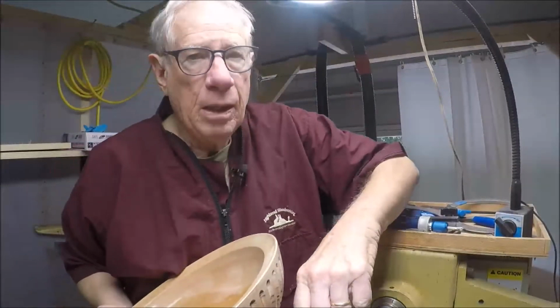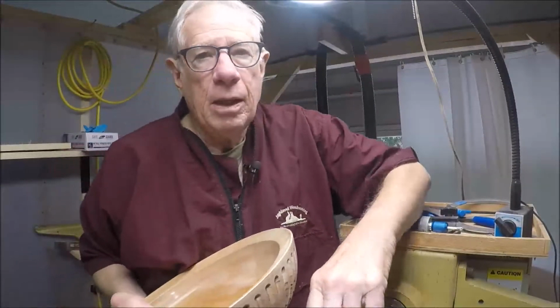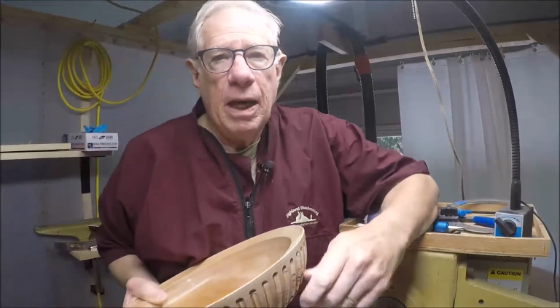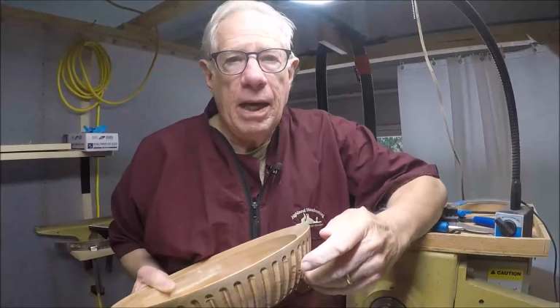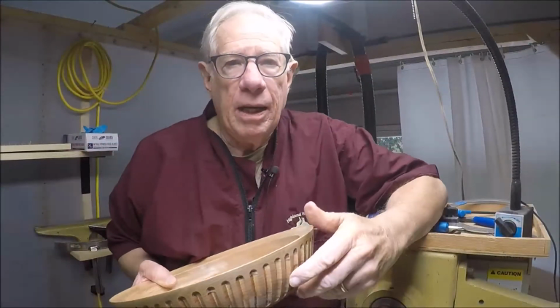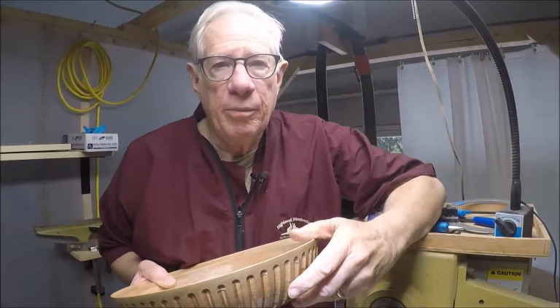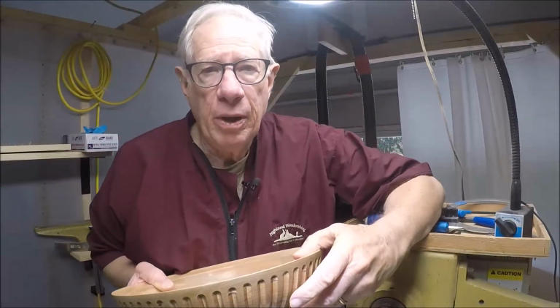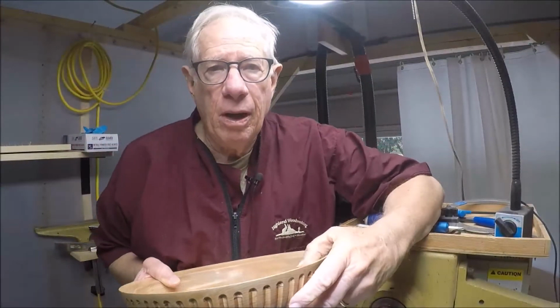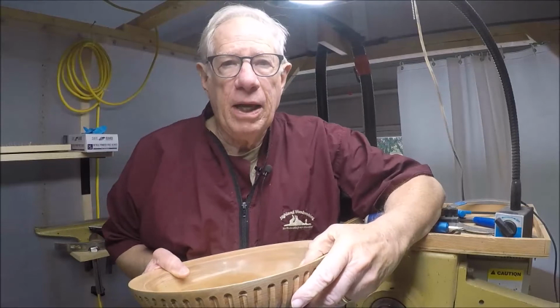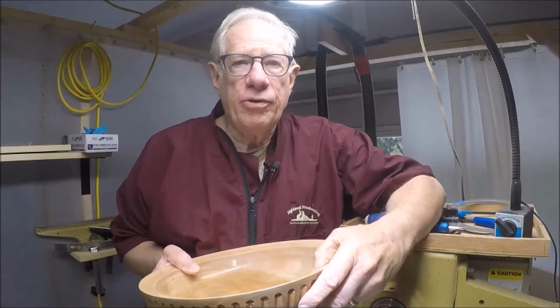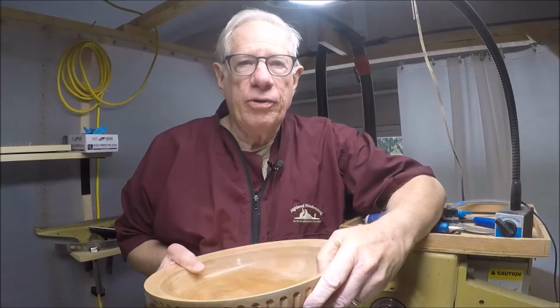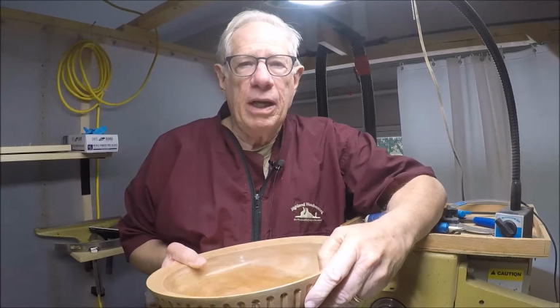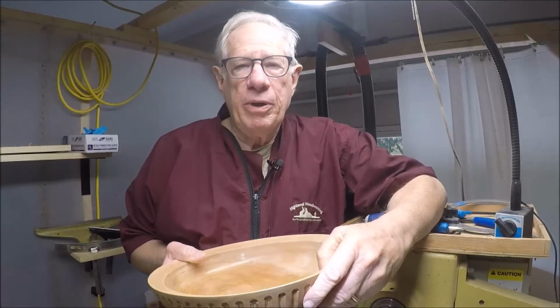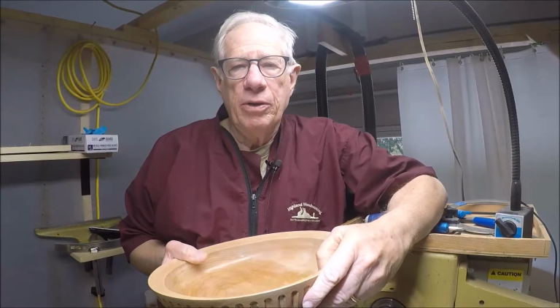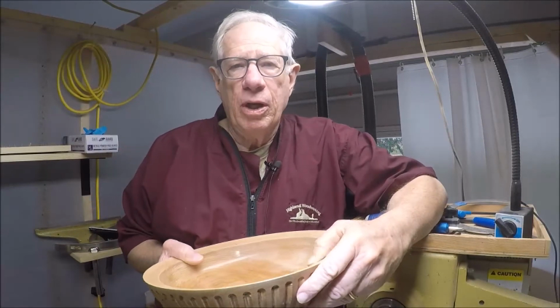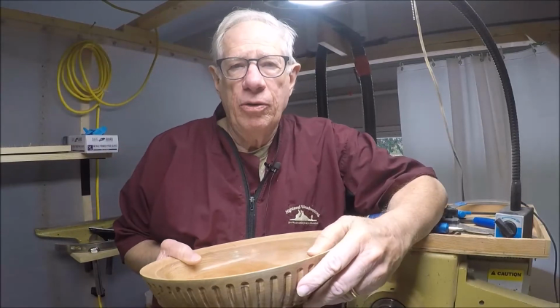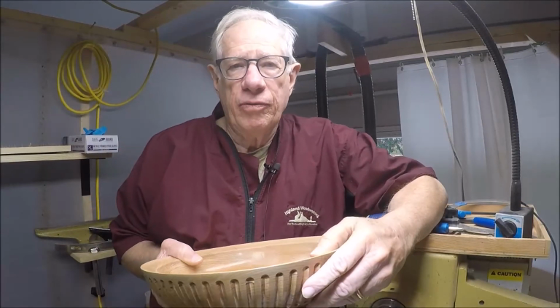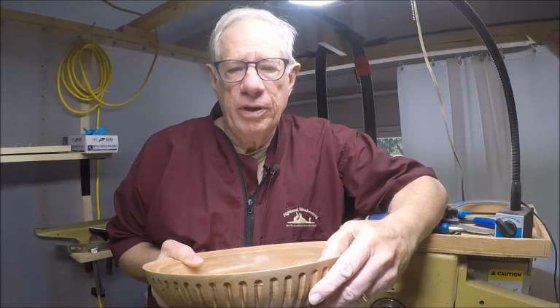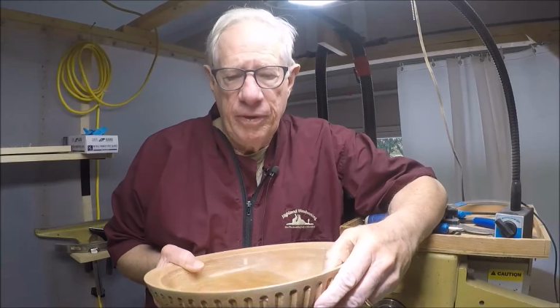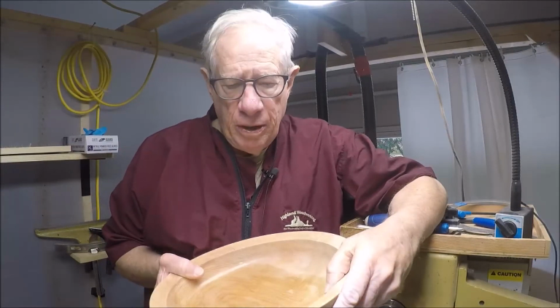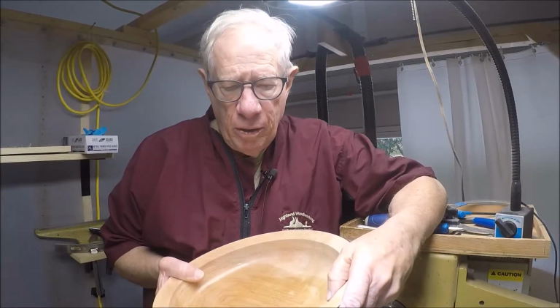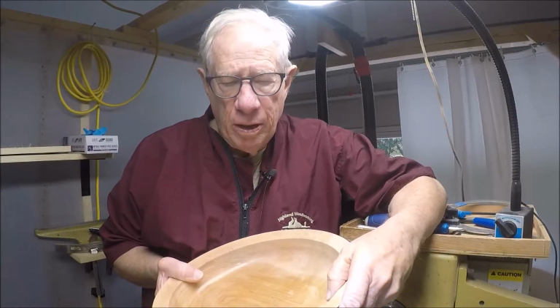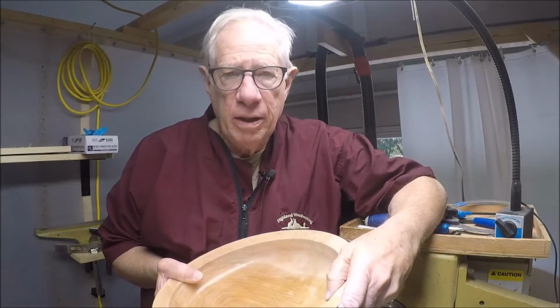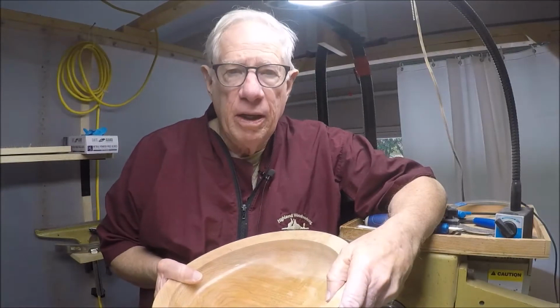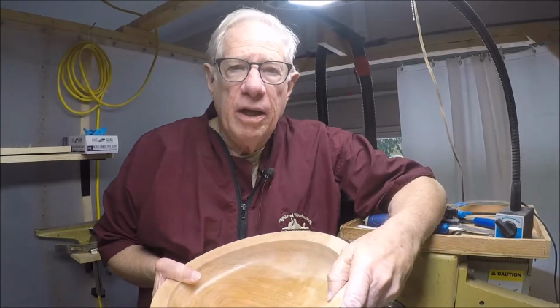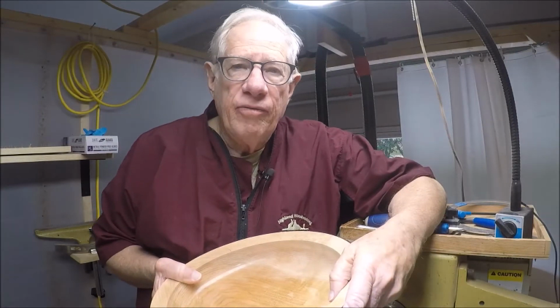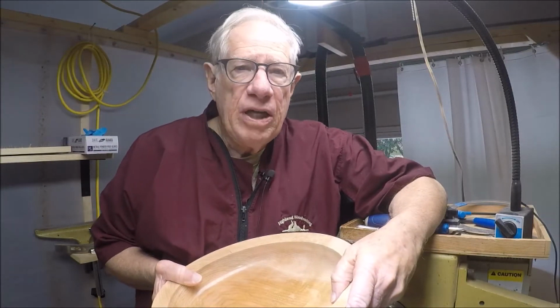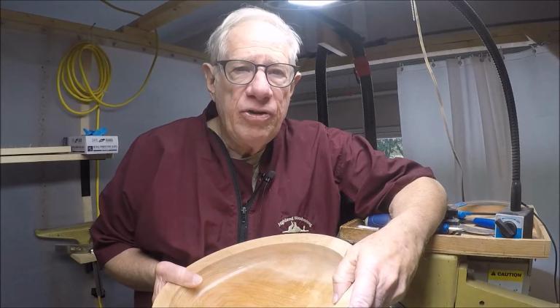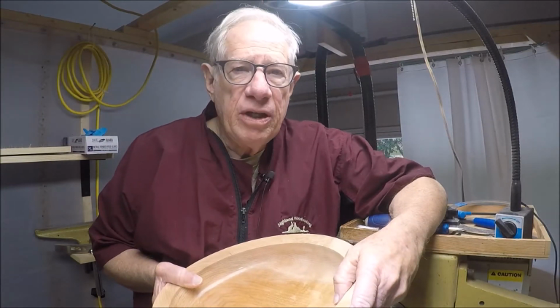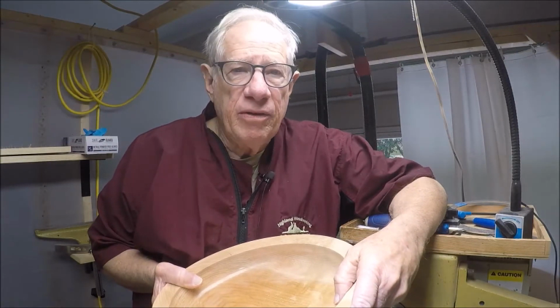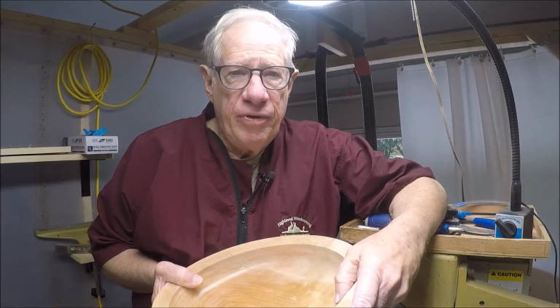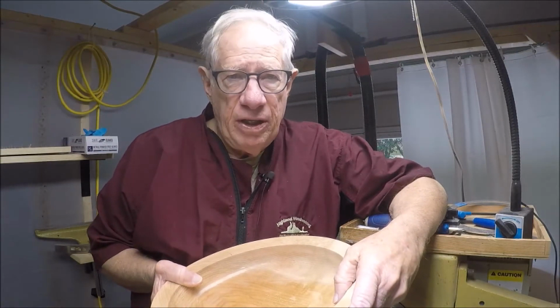Hi, I'm Bill Lancaster, and I'll be your host for this video on finishing the finish.